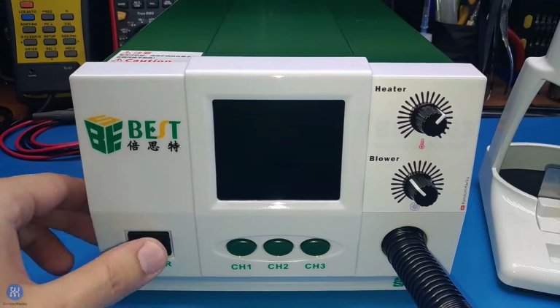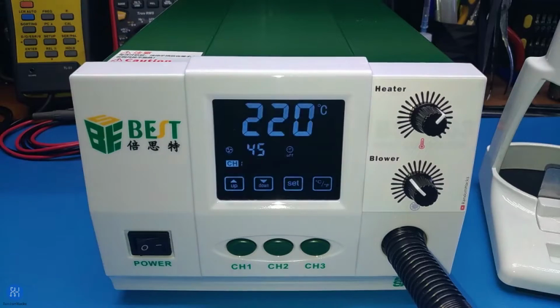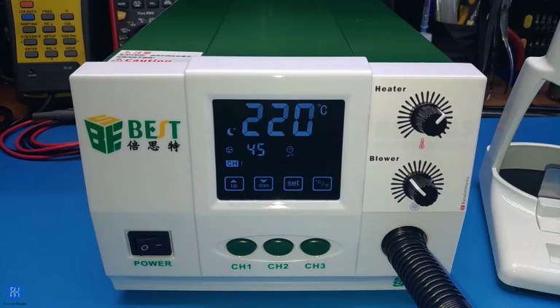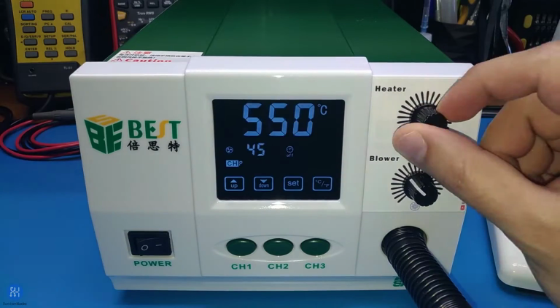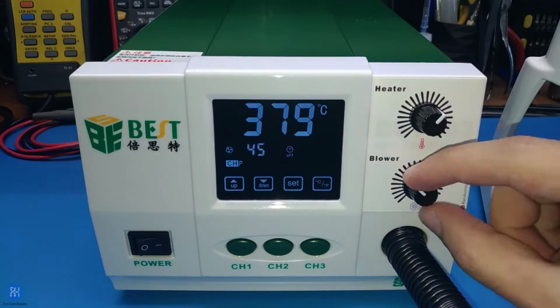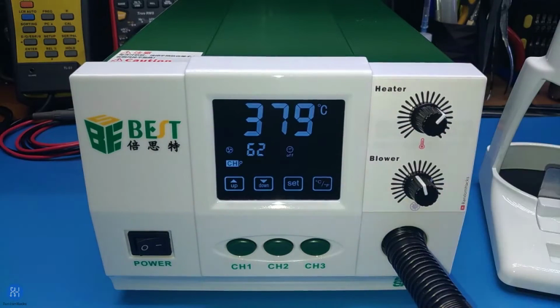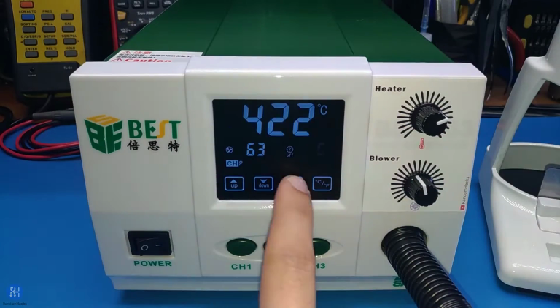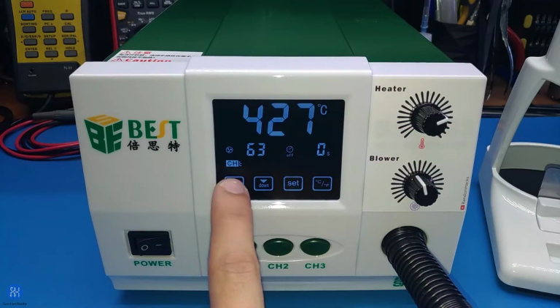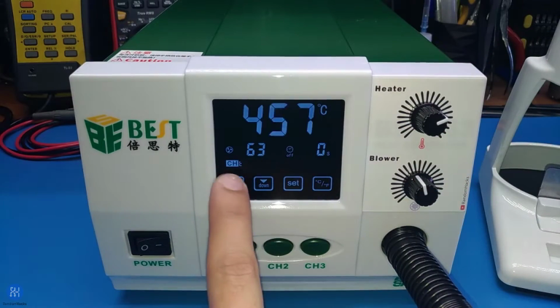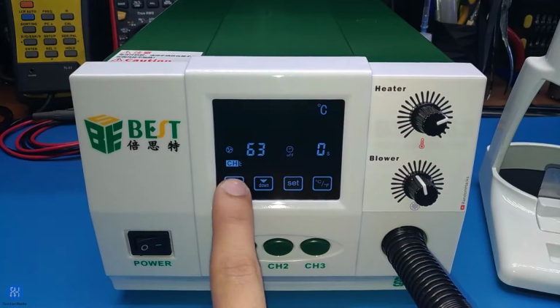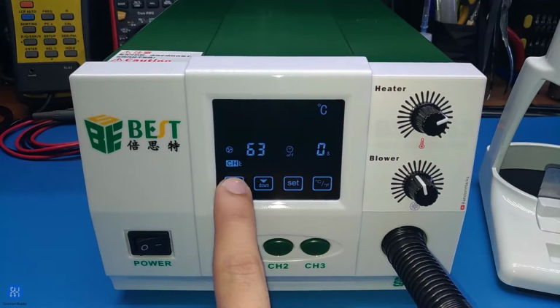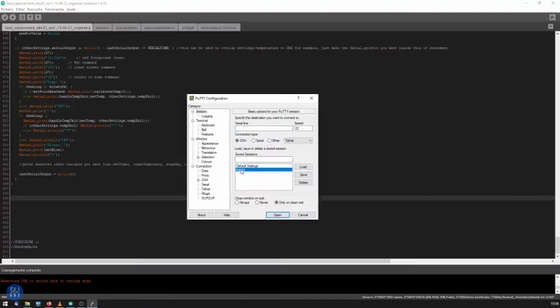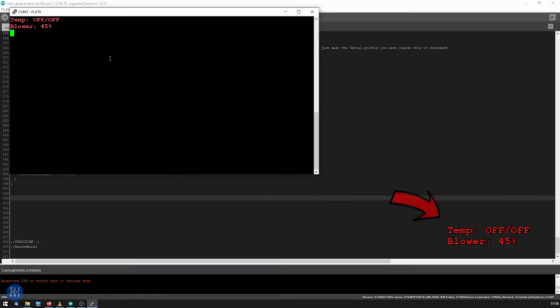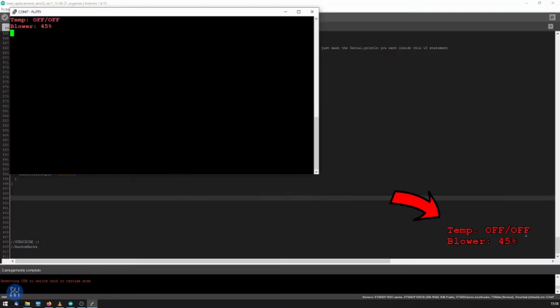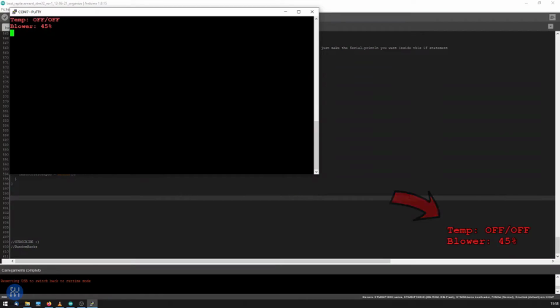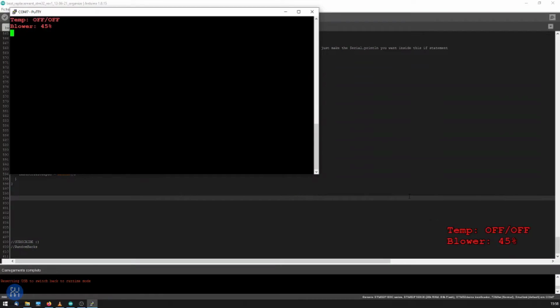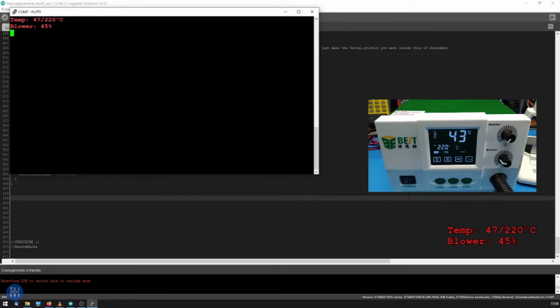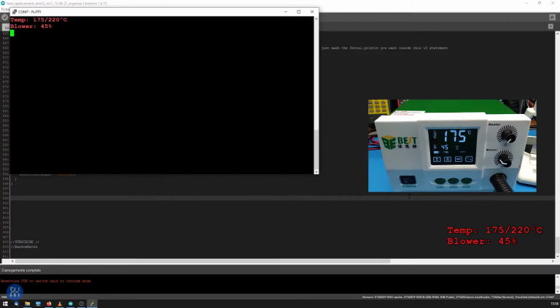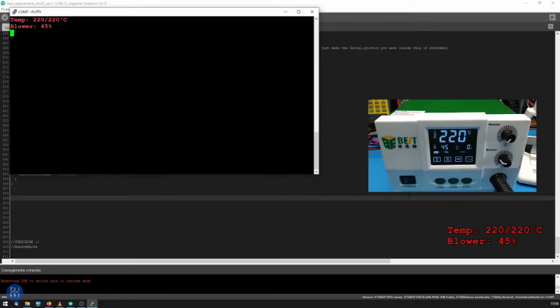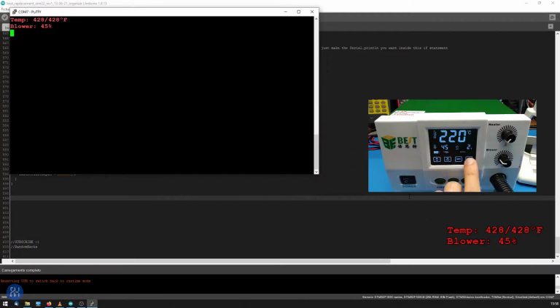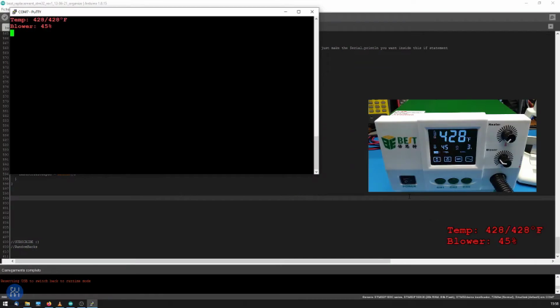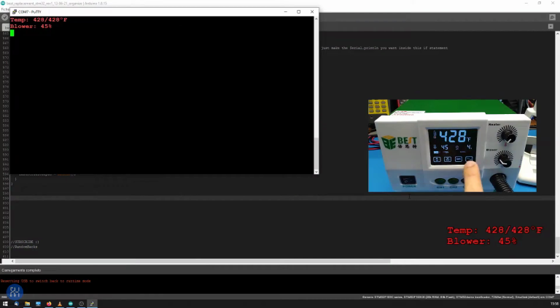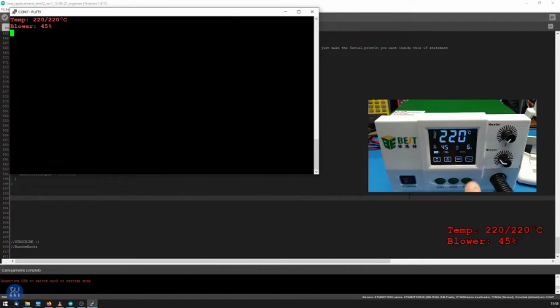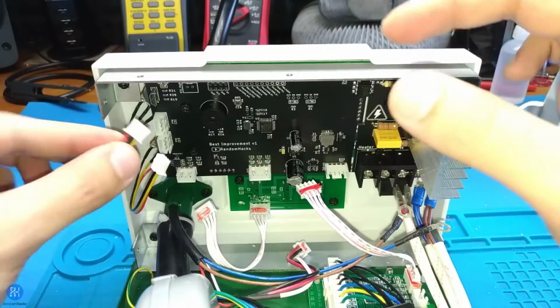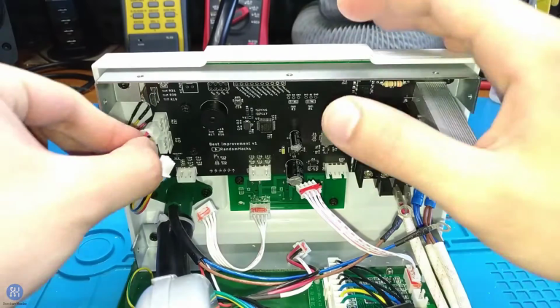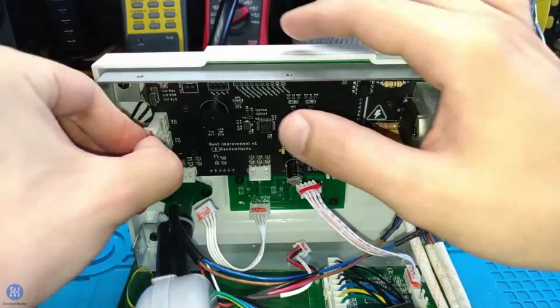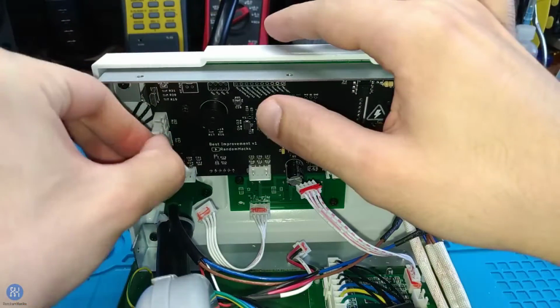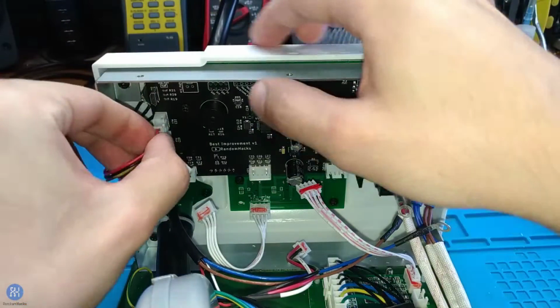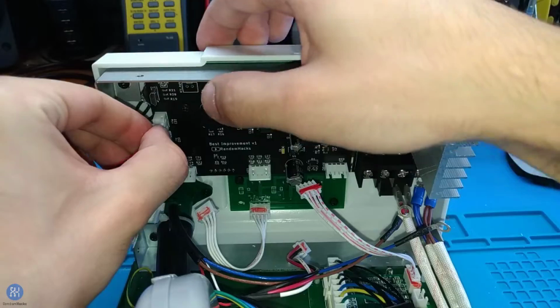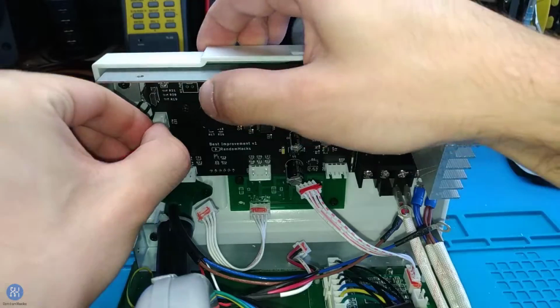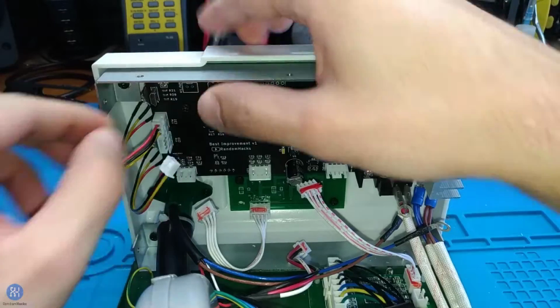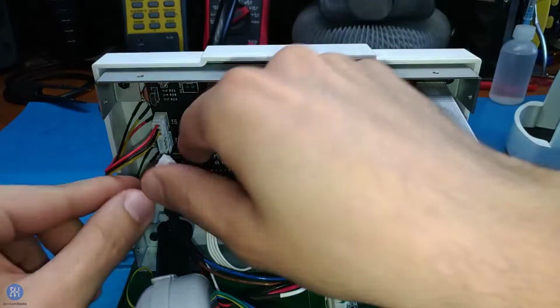In the previous video I presented the board I made for this station. Today I will show you how to install it.